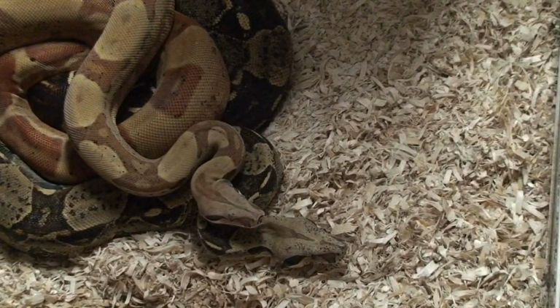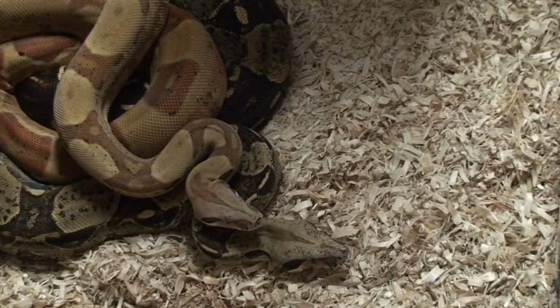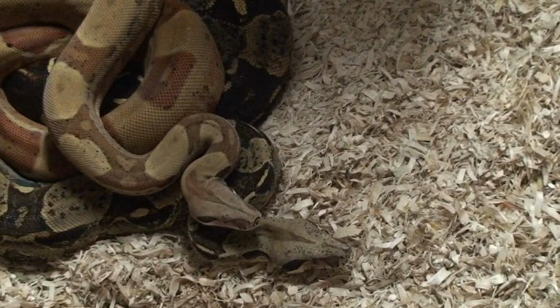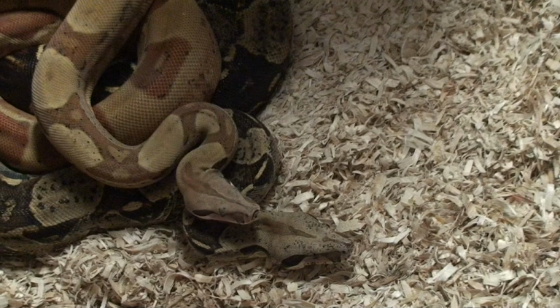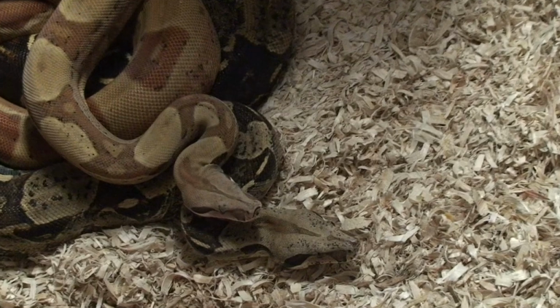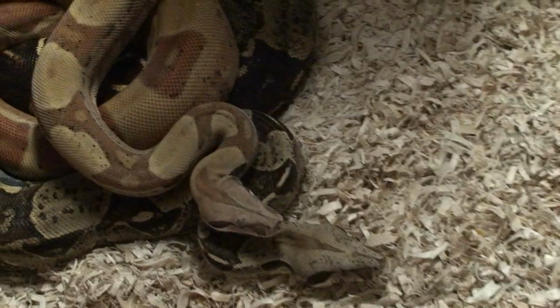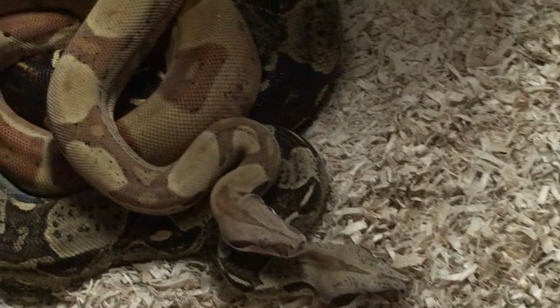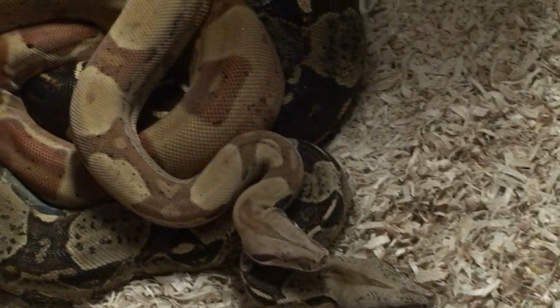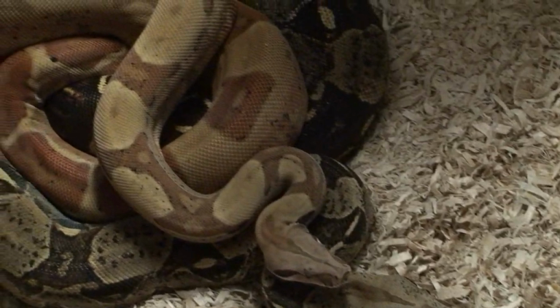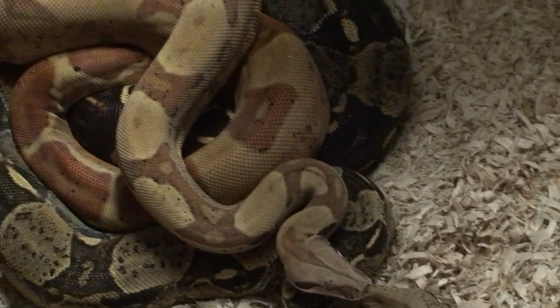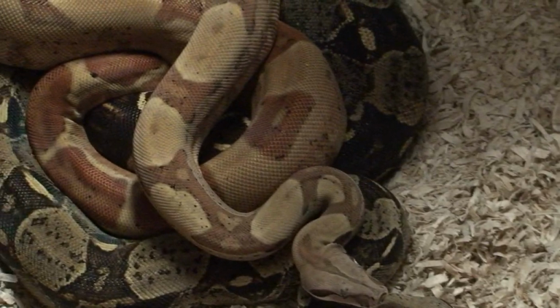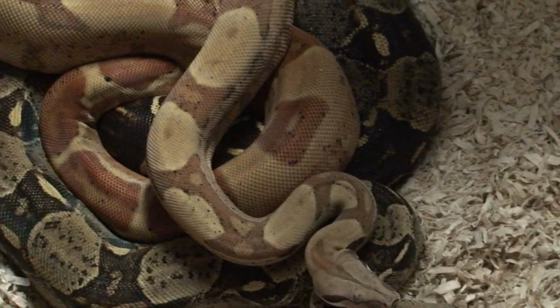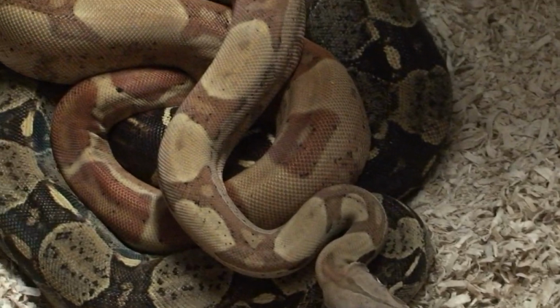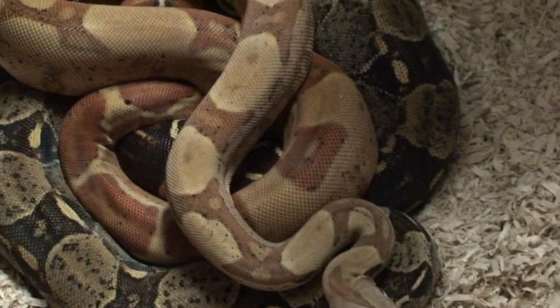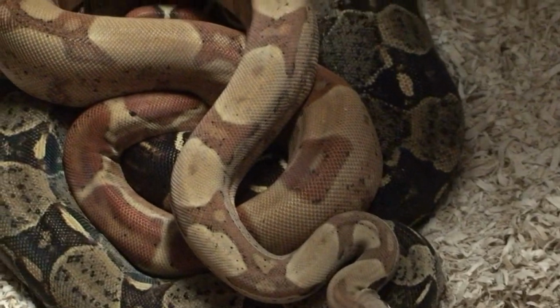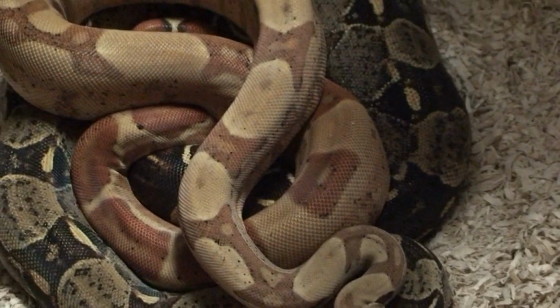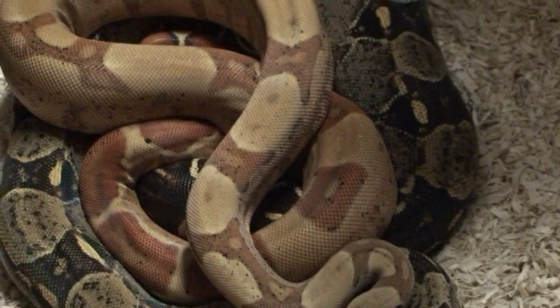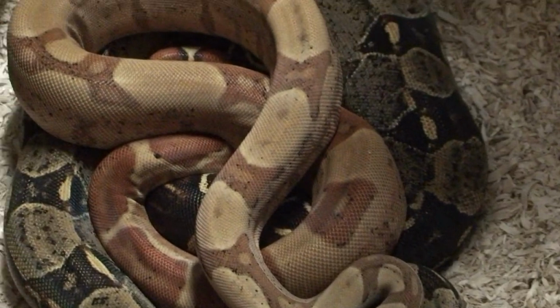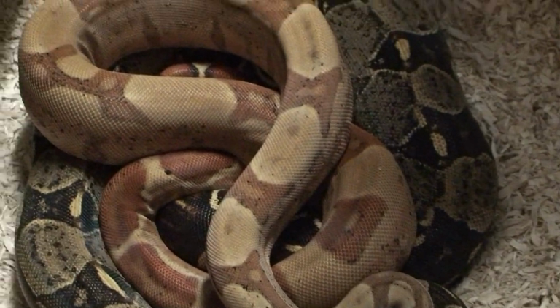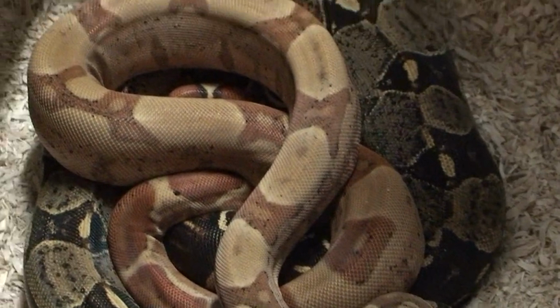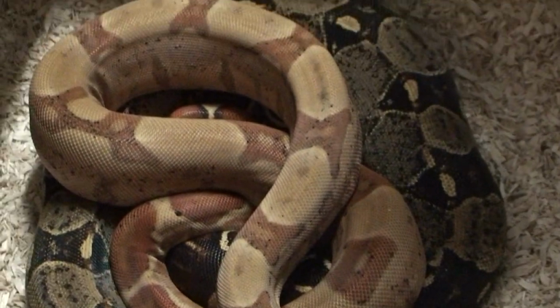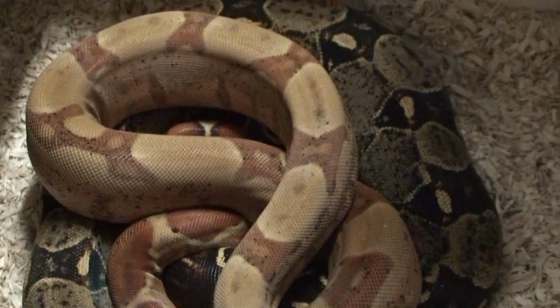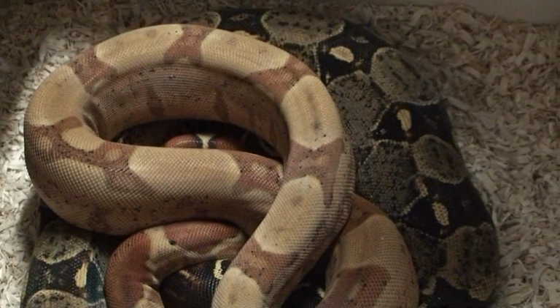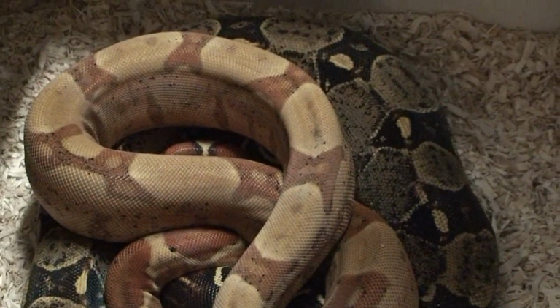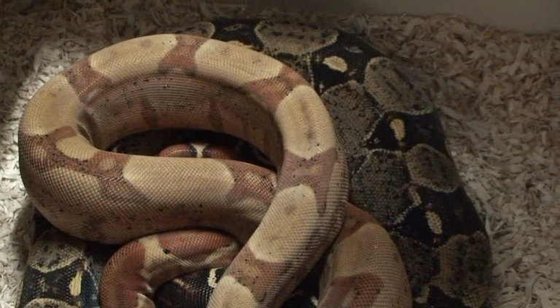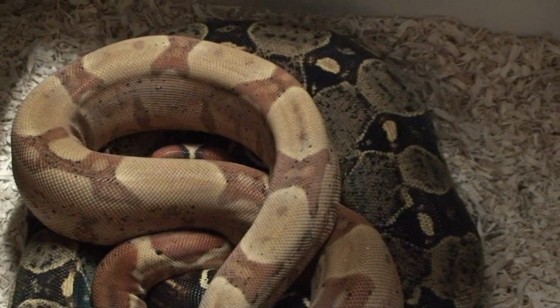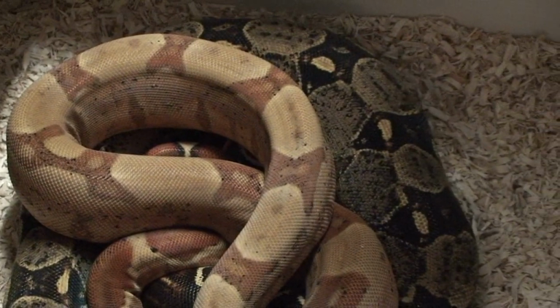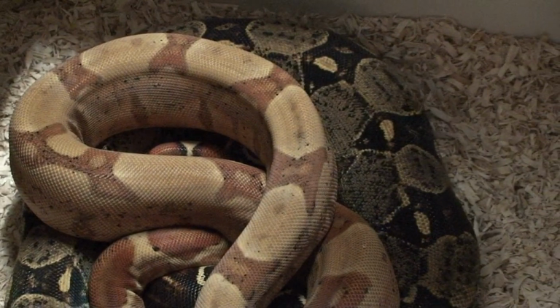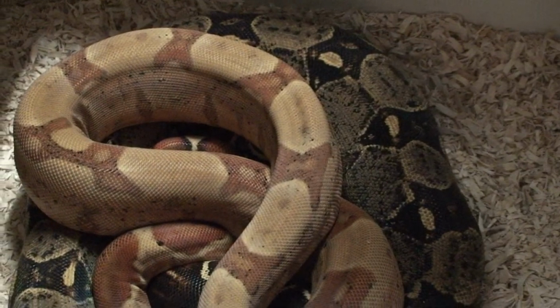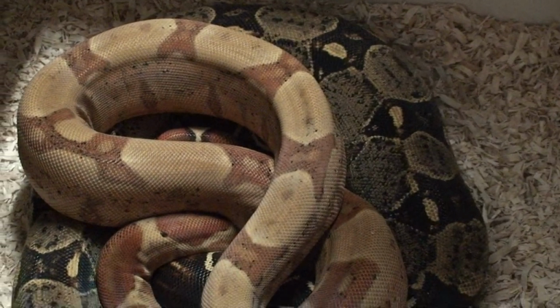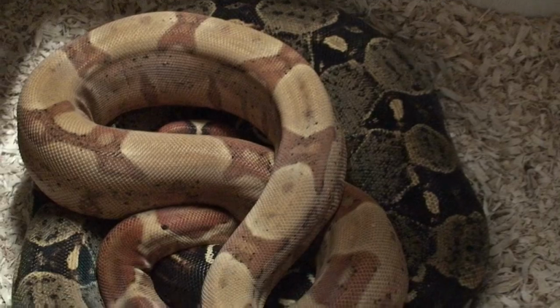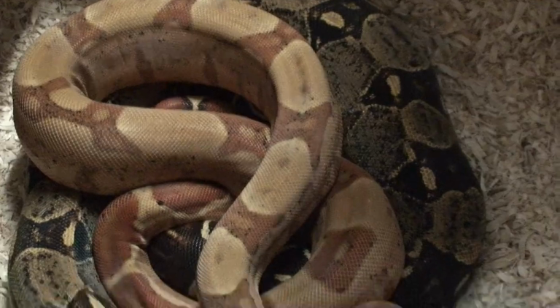So hopefully with some good luck we'll be able to produce the sunglow jungle T positive. I can't wait to see these.